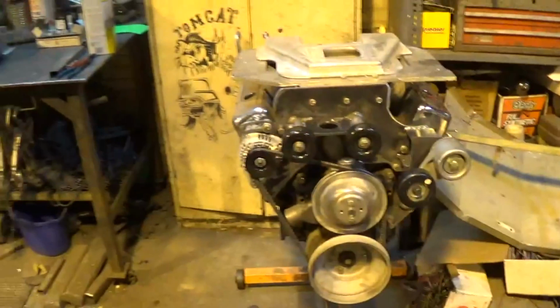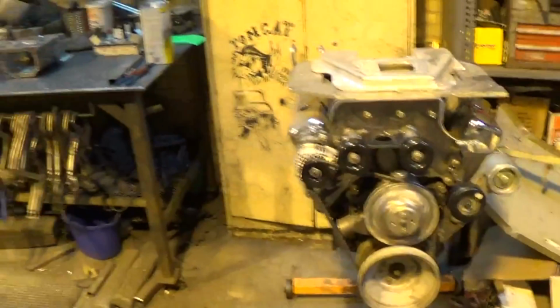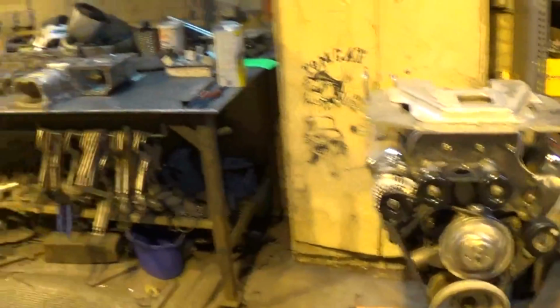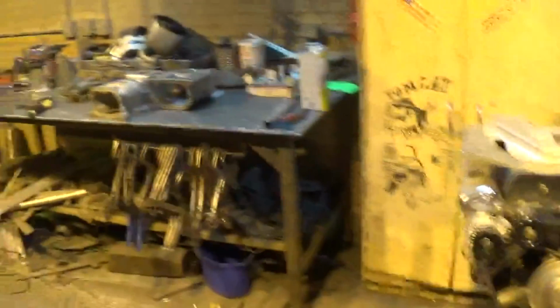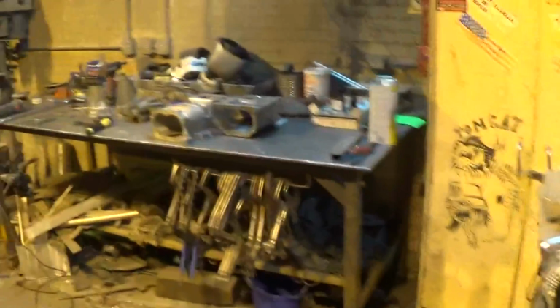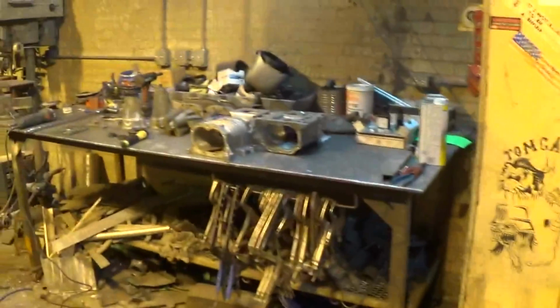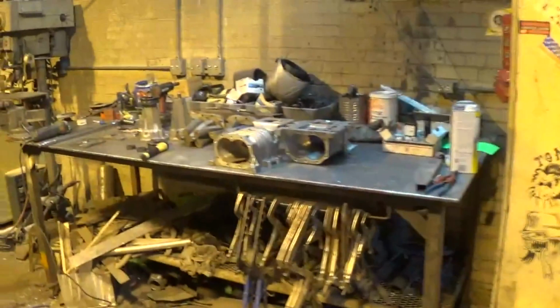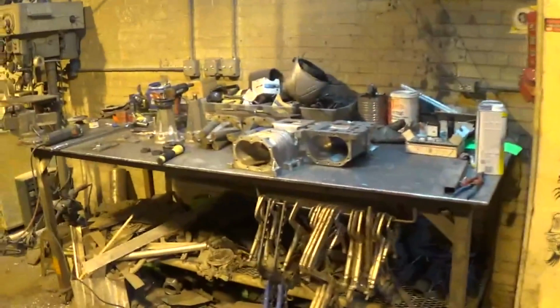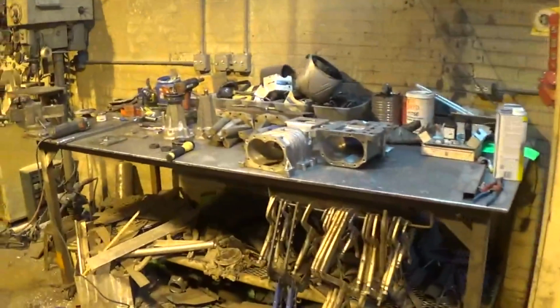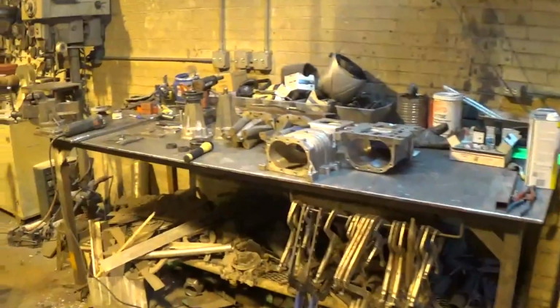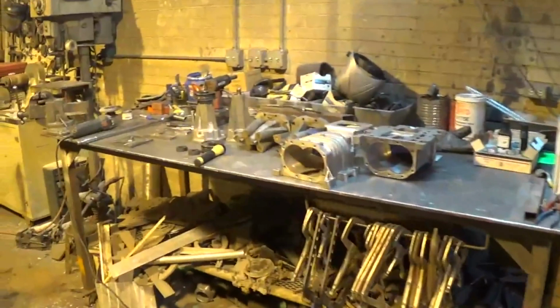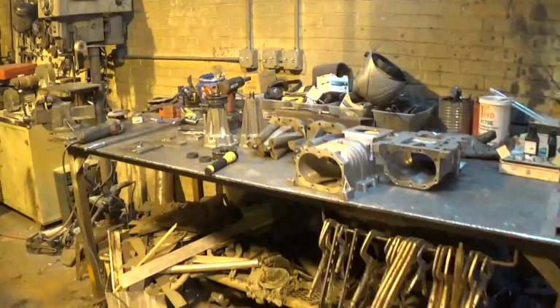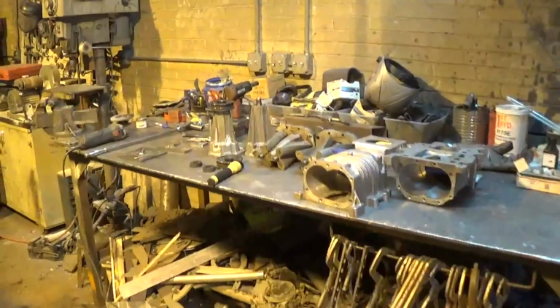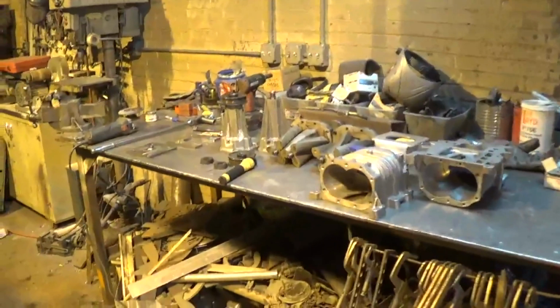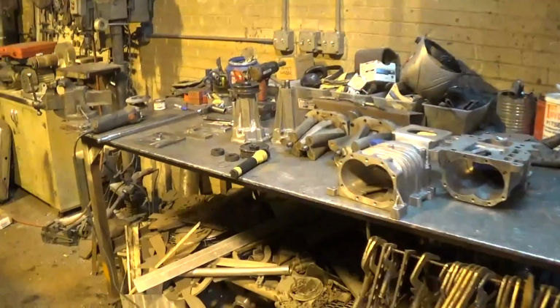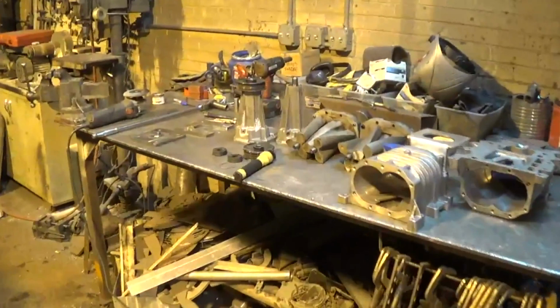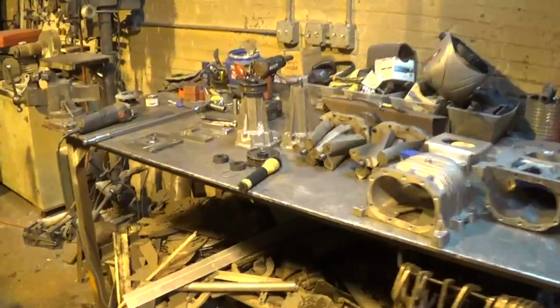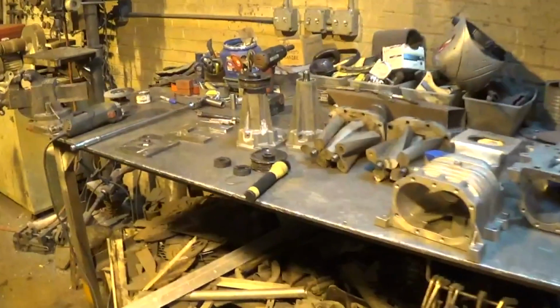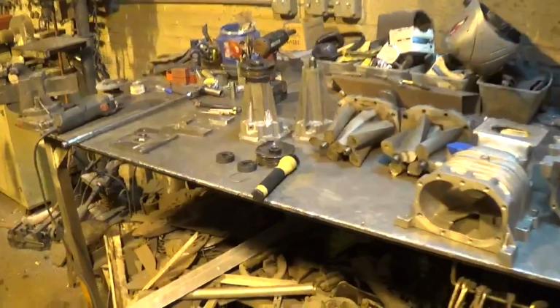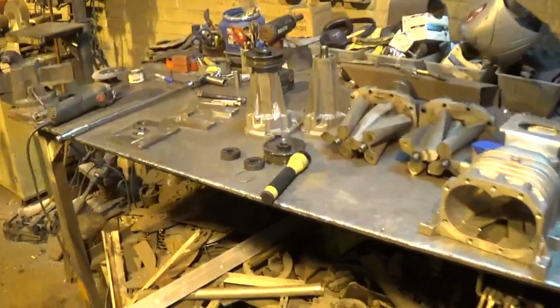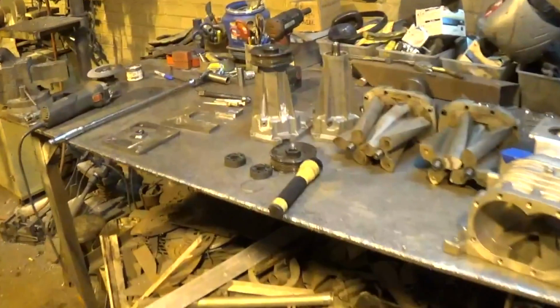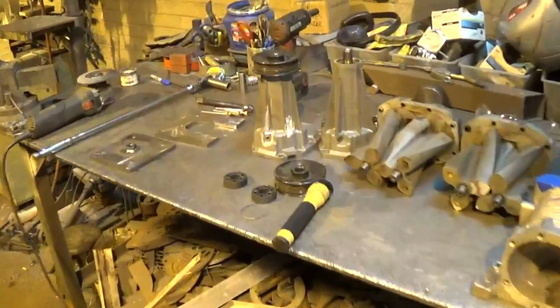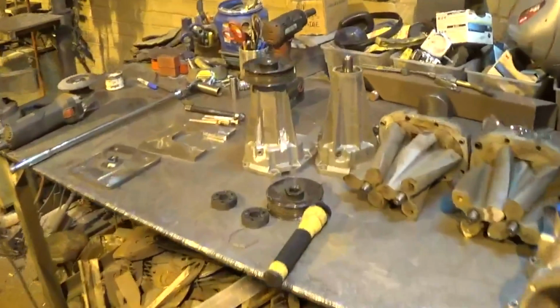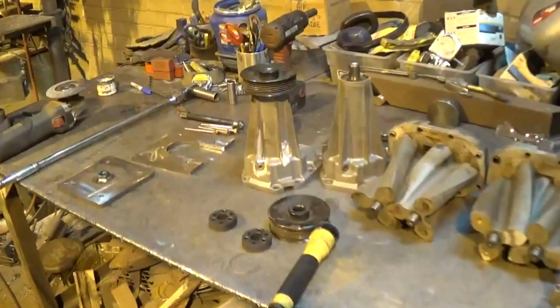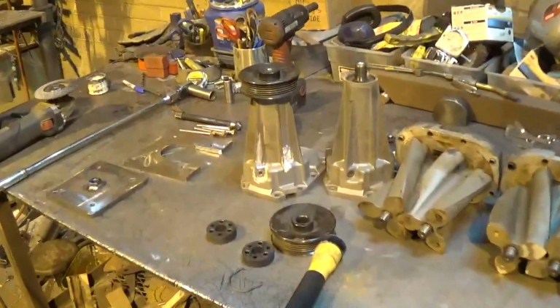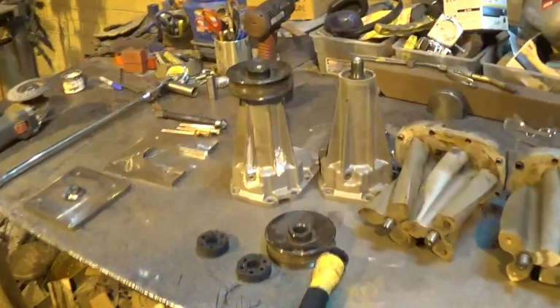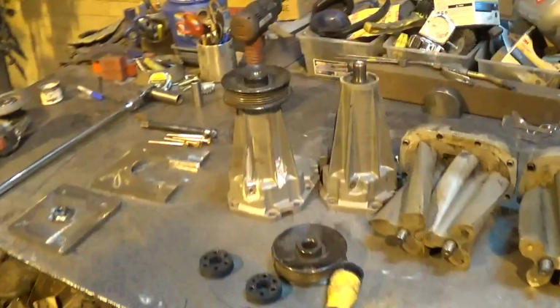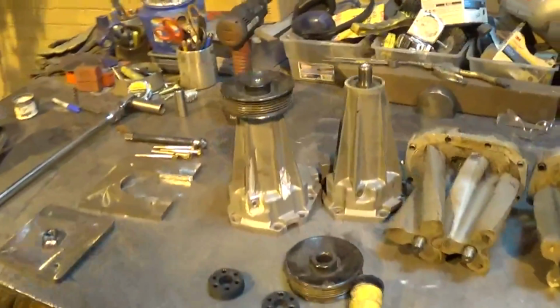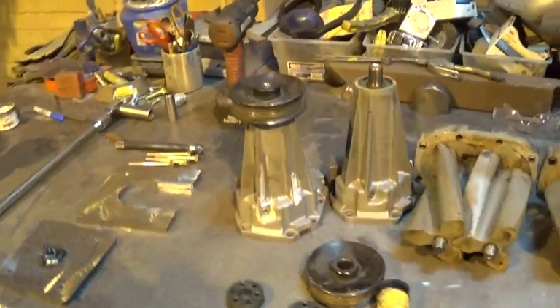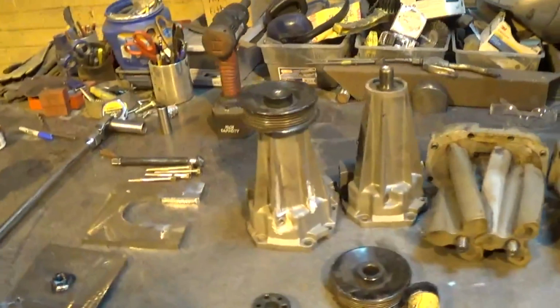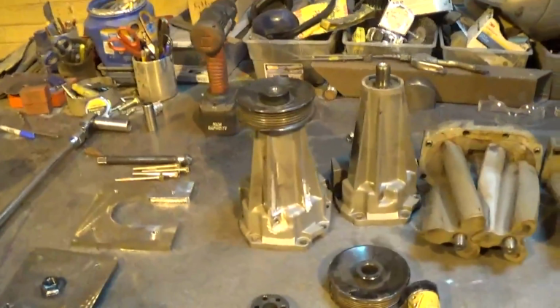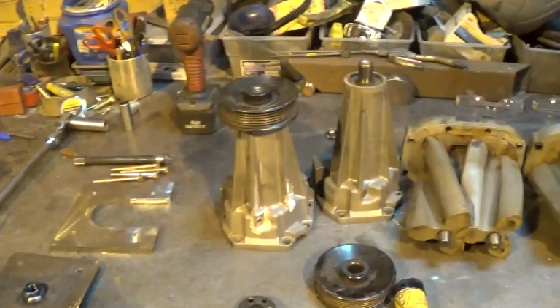So that should solve that problem. We're gonna jump back into these superchargers and the first thing I'm gonna do is get both of these snouts rebuilt and ready to go.